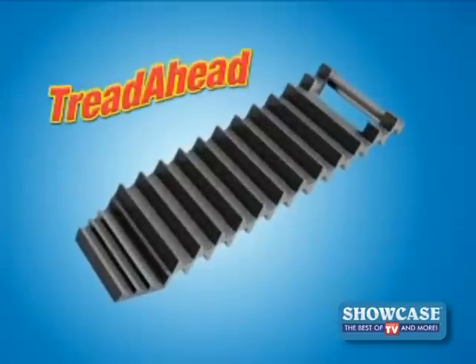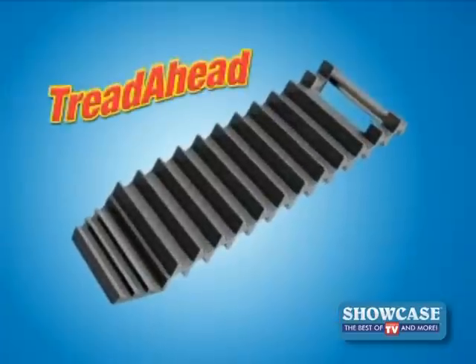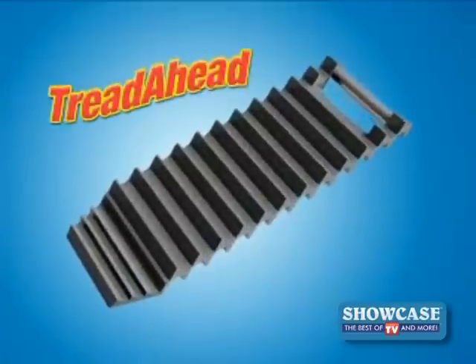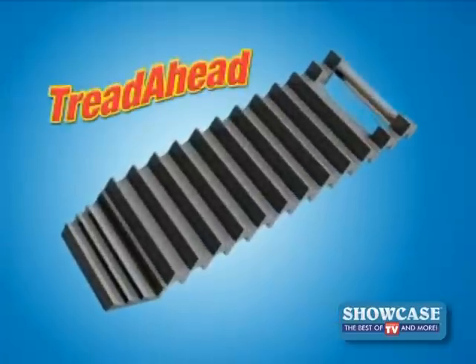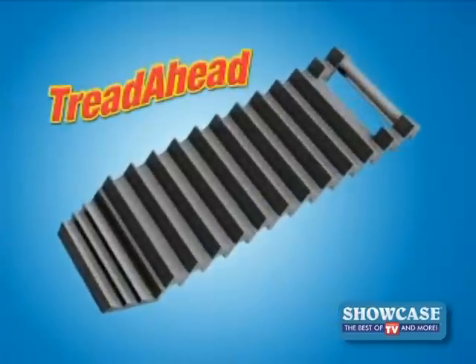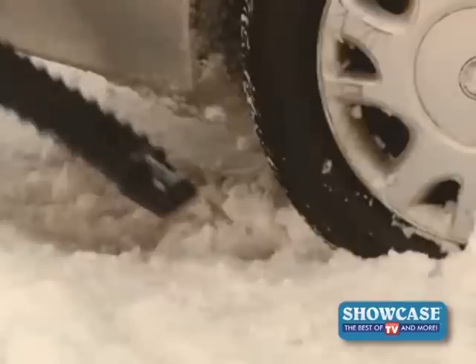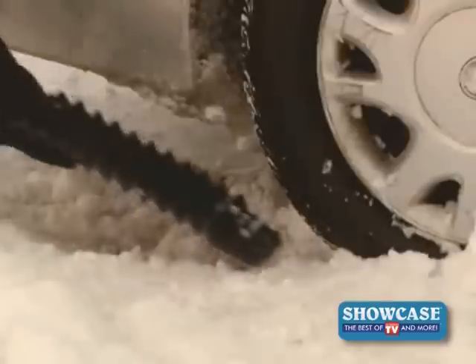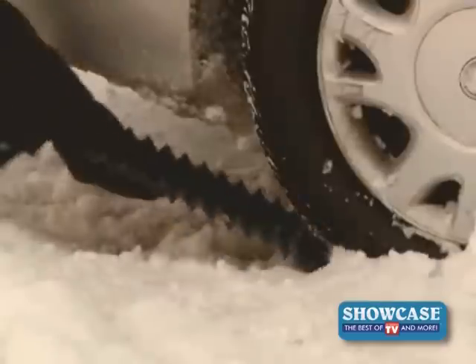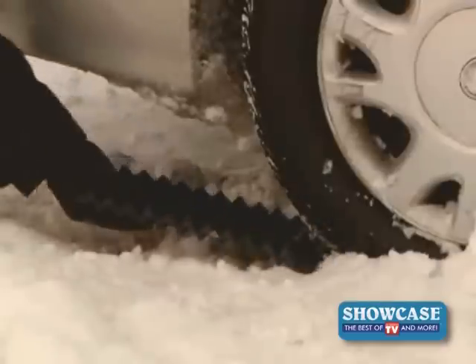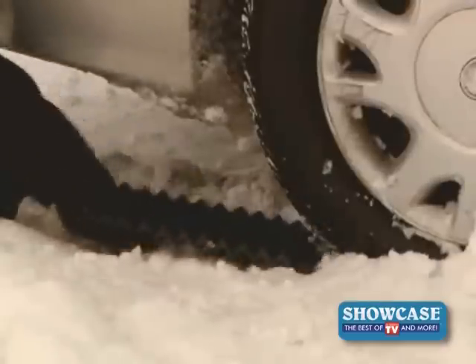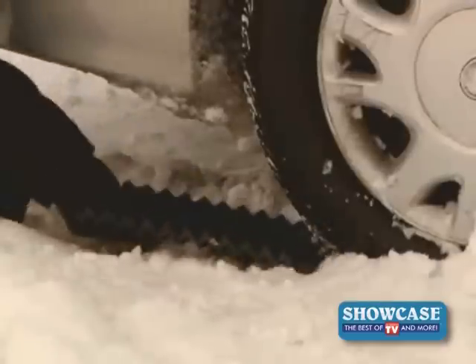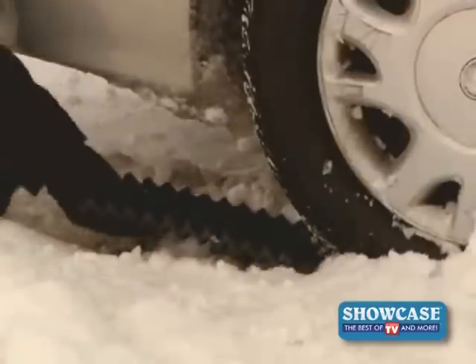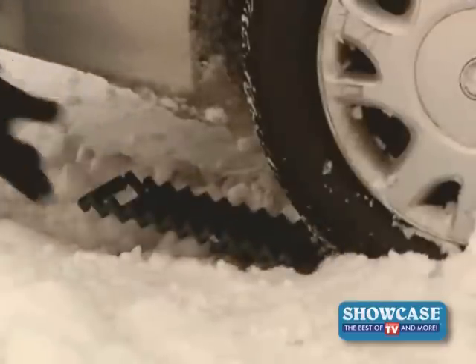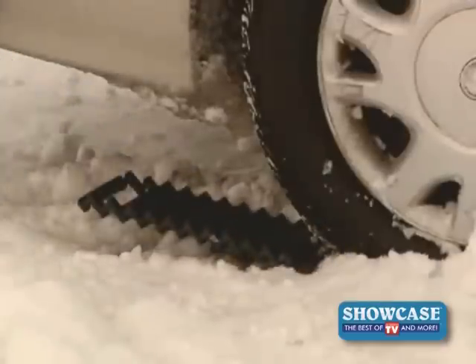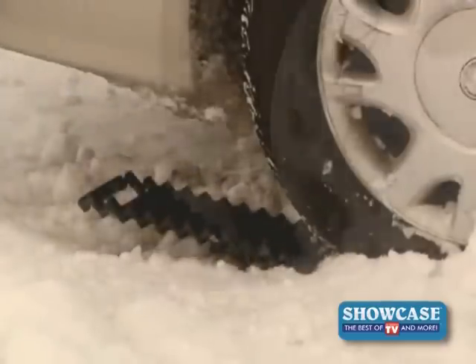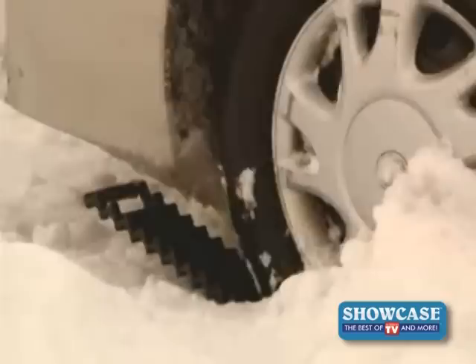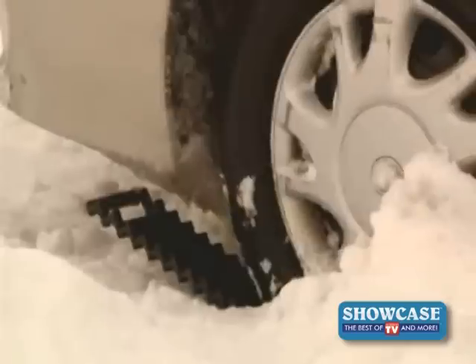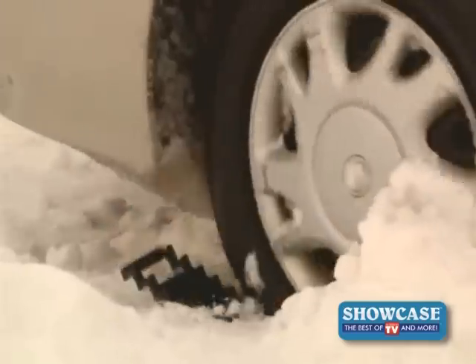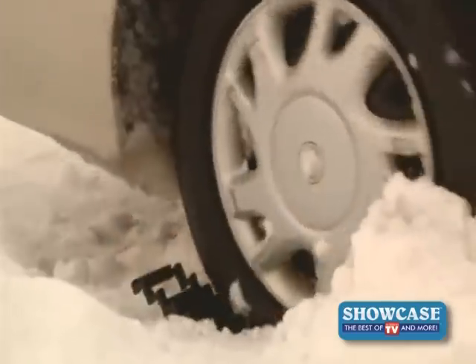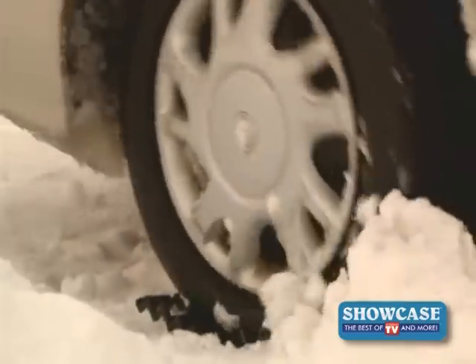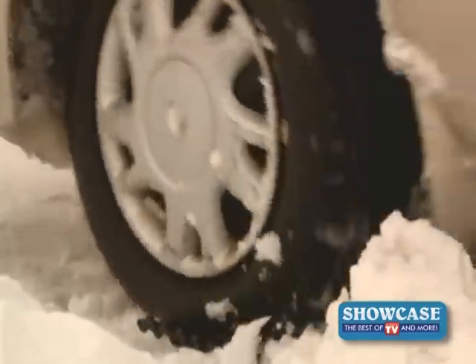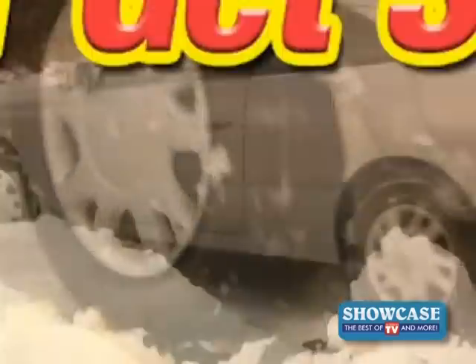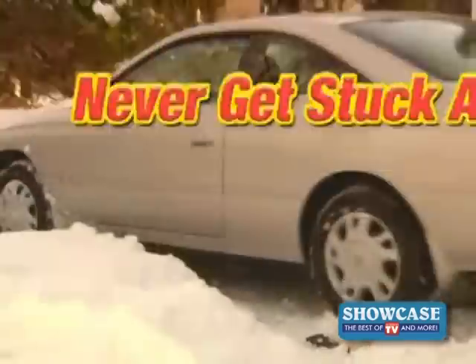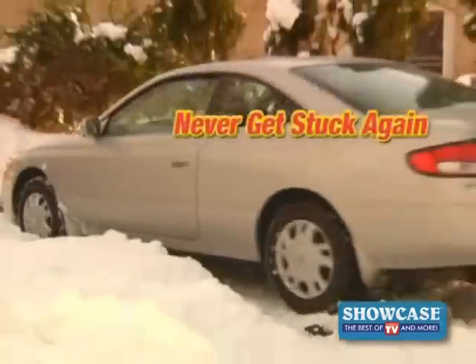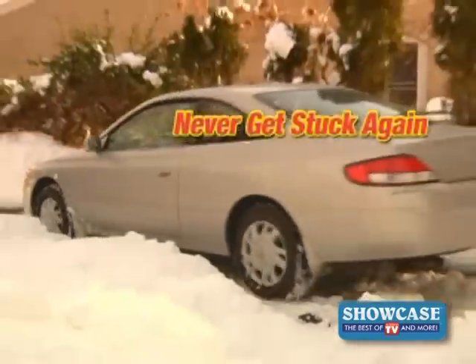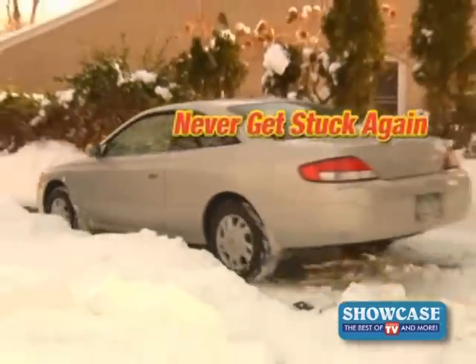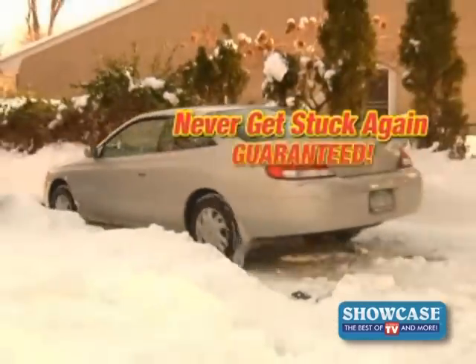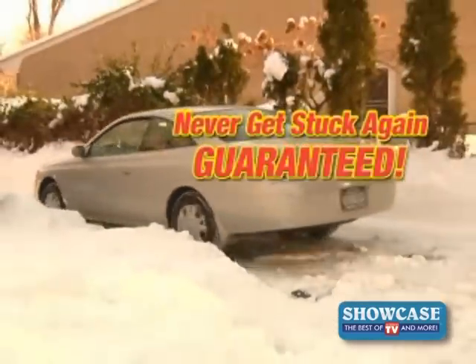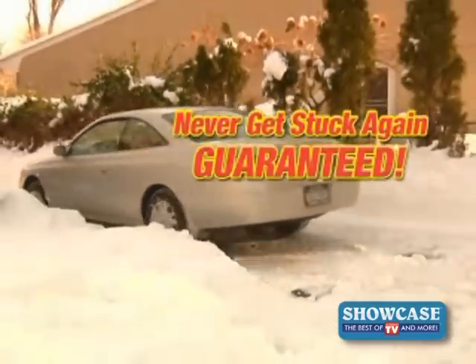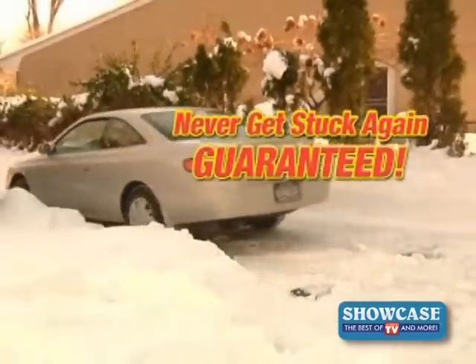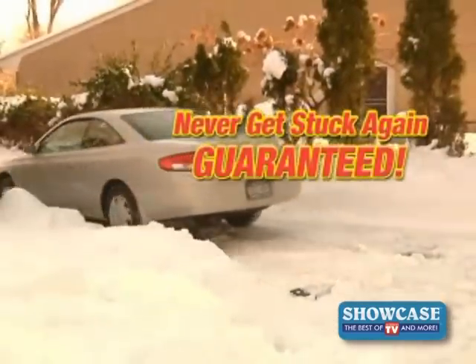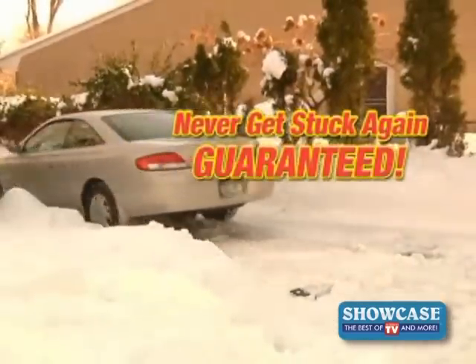Introducing Tread Ahead. Tread Ahead will prevent your car from ever getting stuck in ice and snow again. Guaranteed.